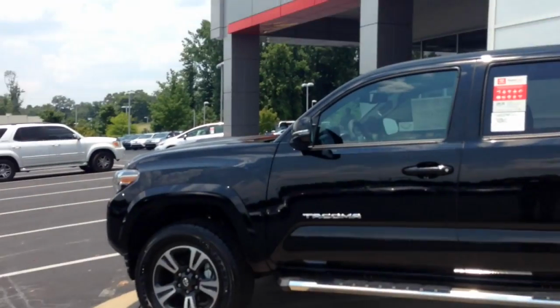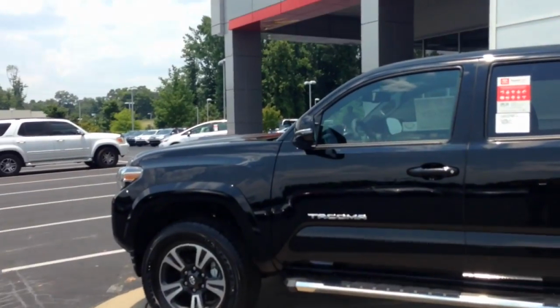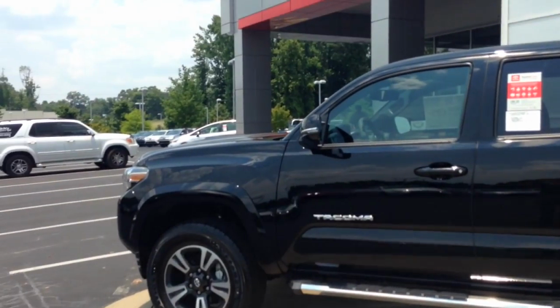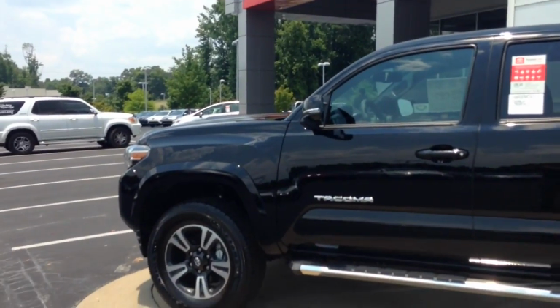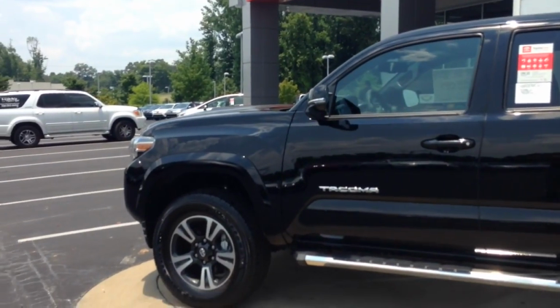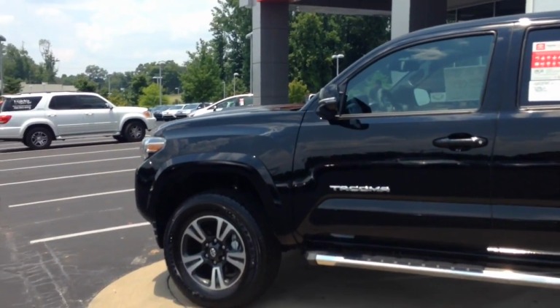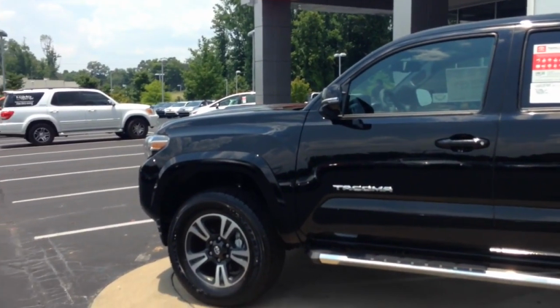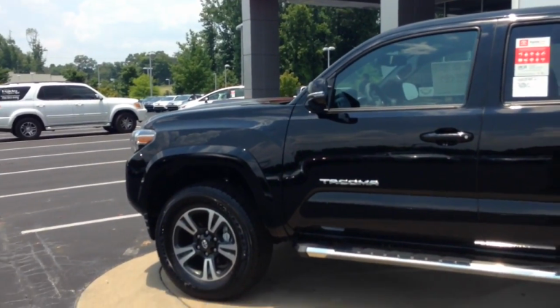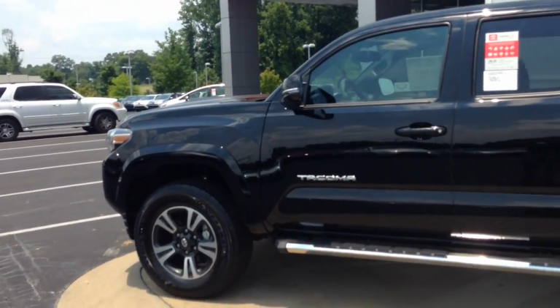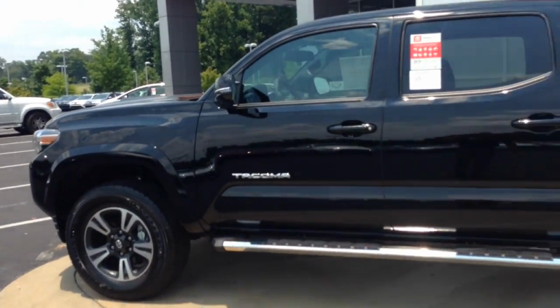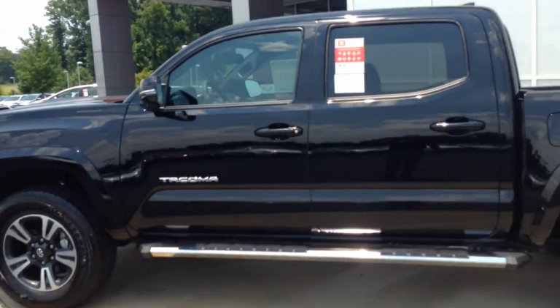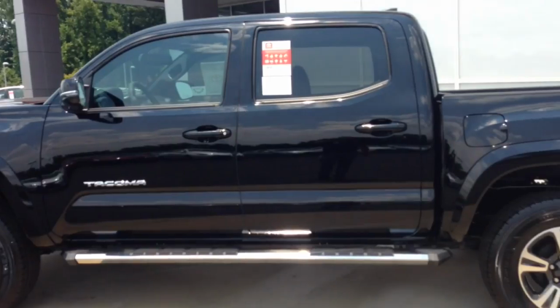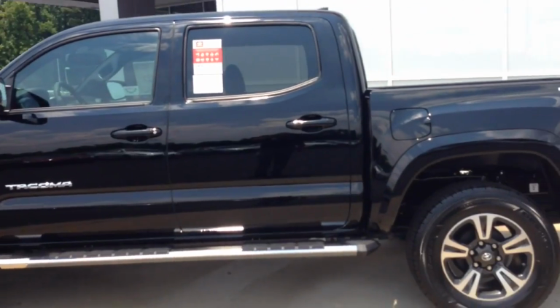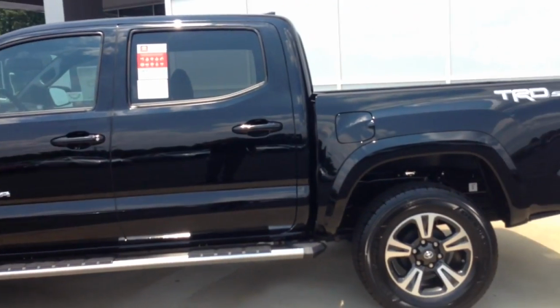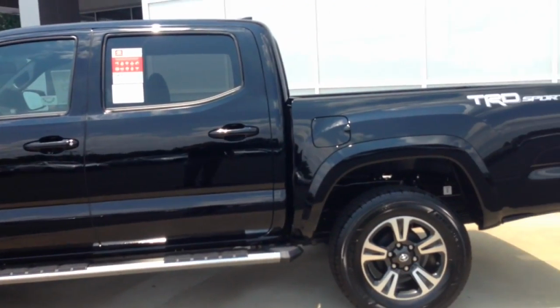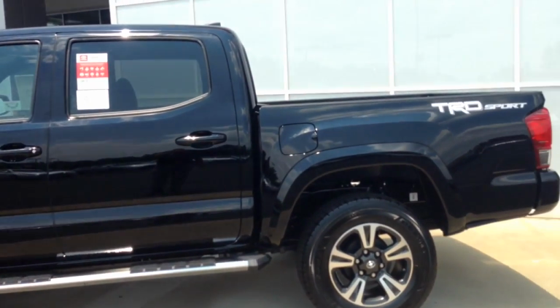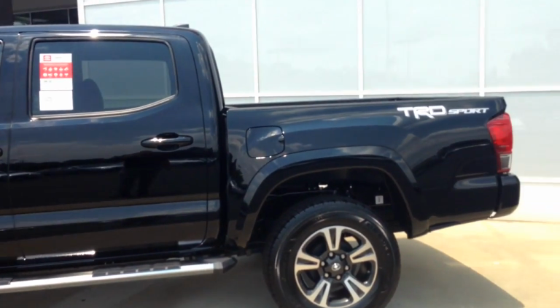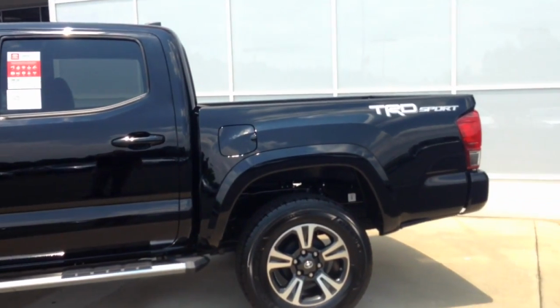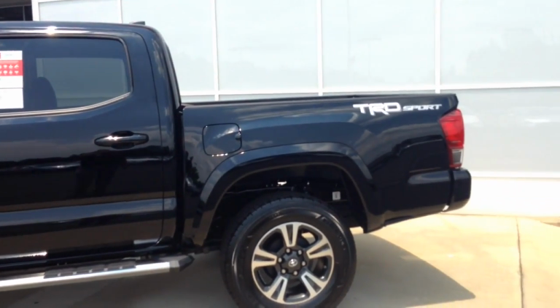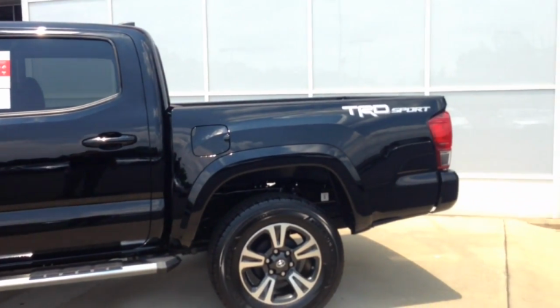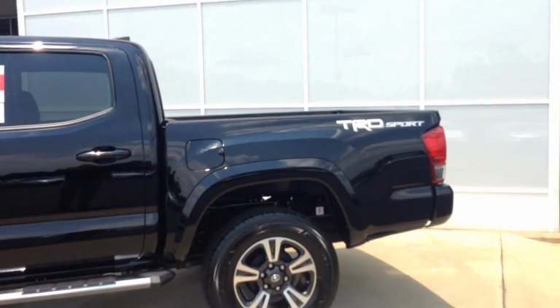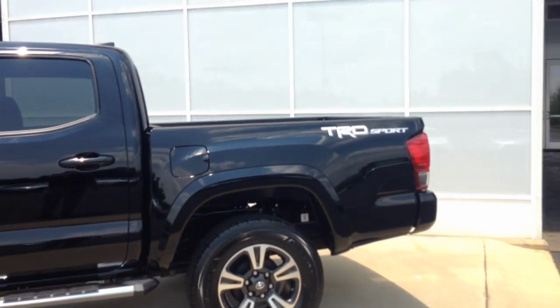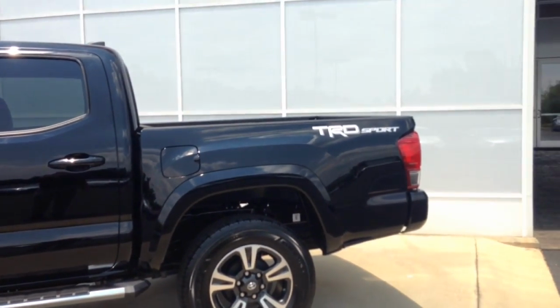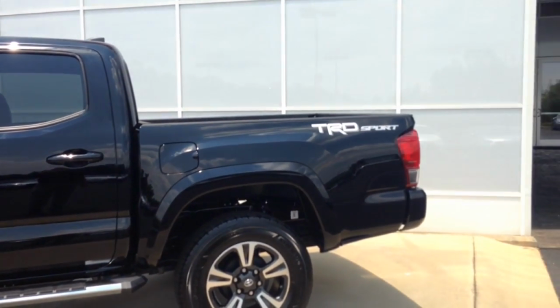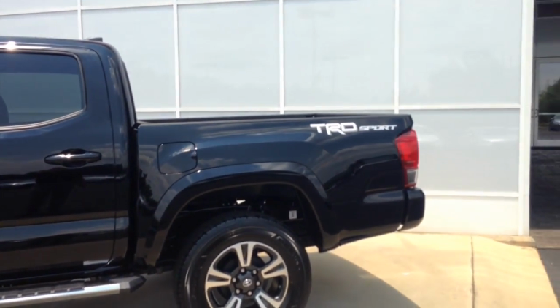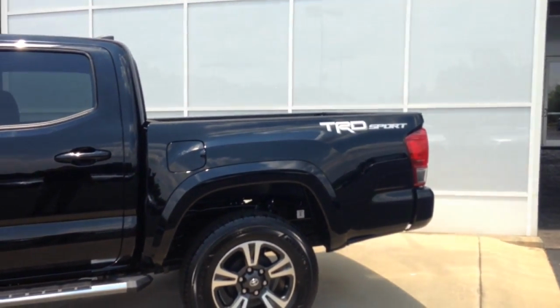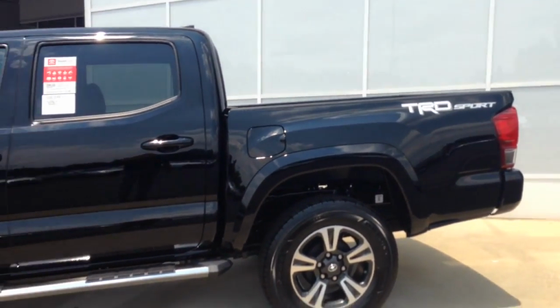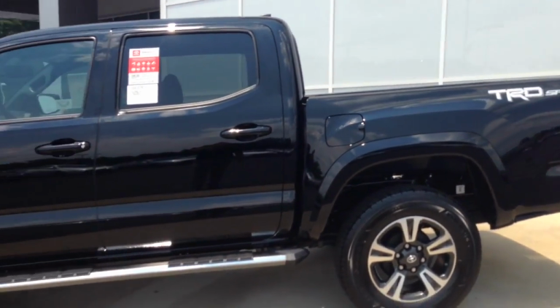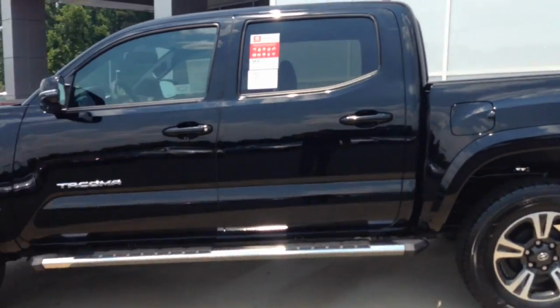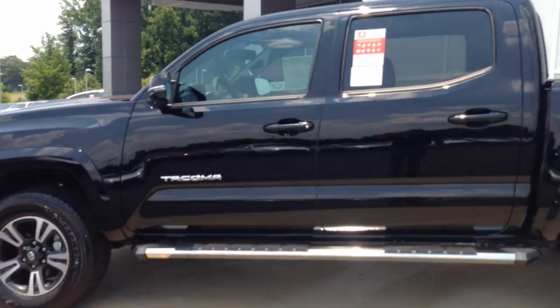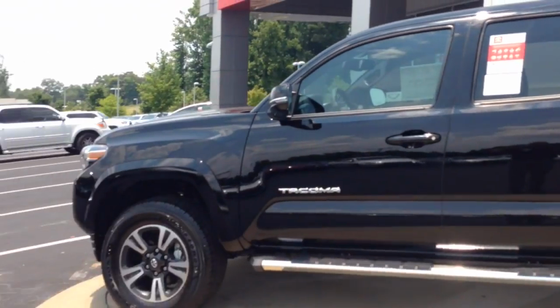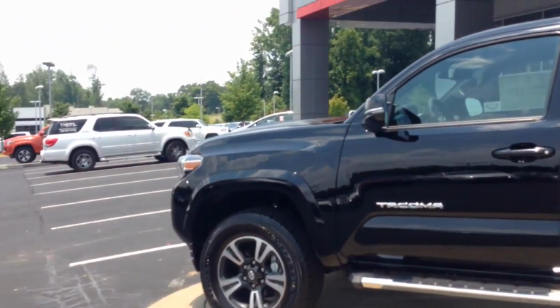Mr. Beverly, as you can see here, this is a 2016 Attitude Black TRD Sport Tacoma.